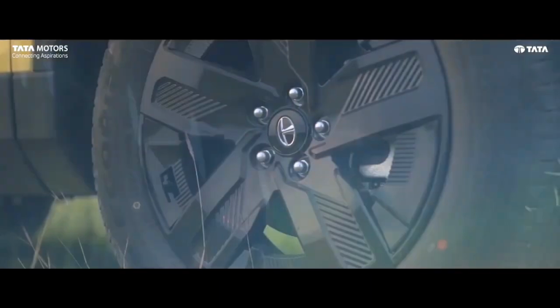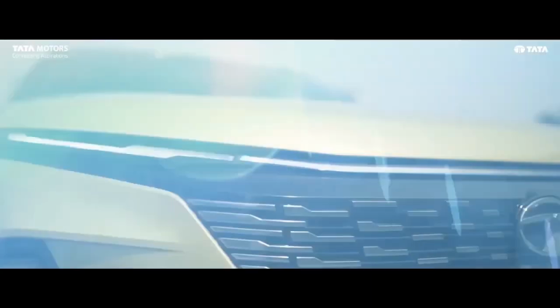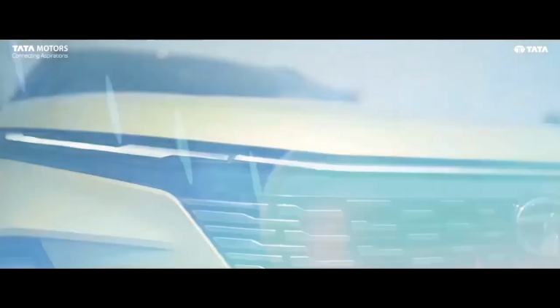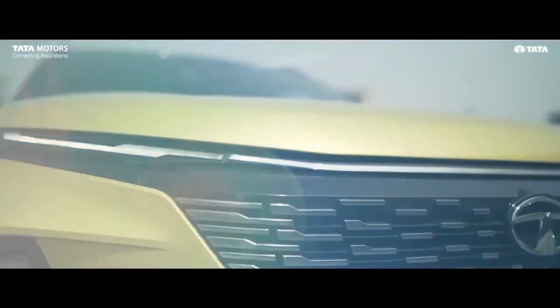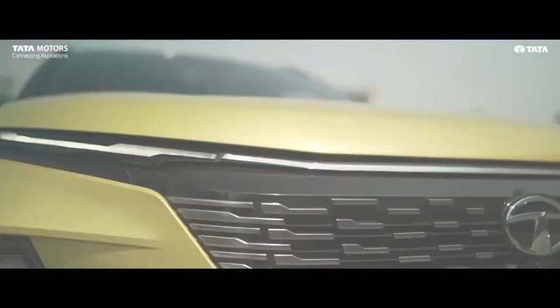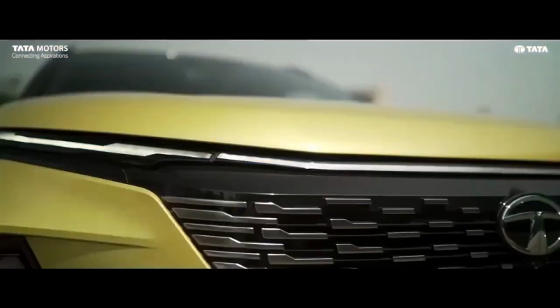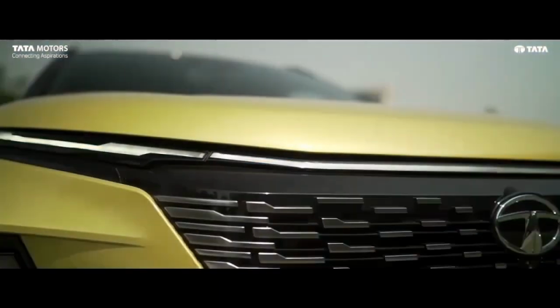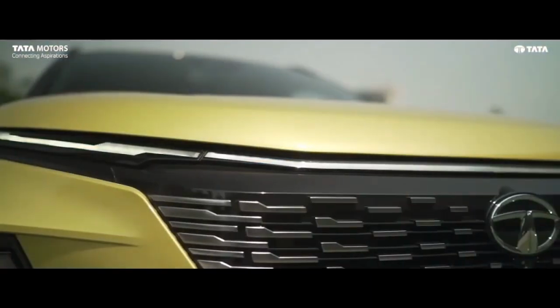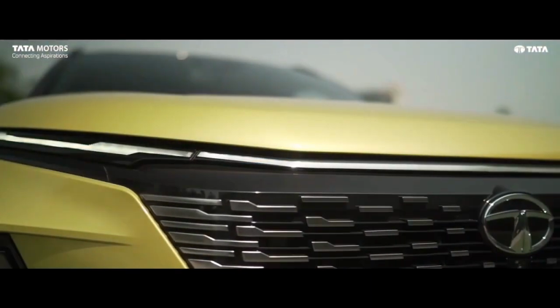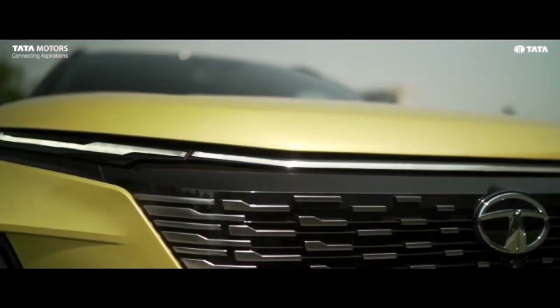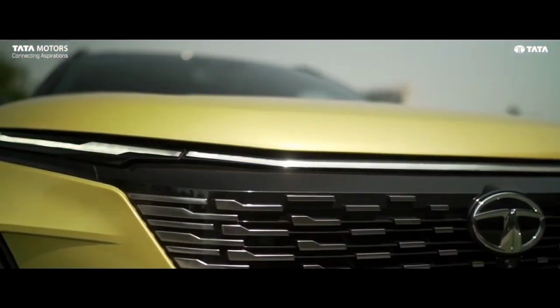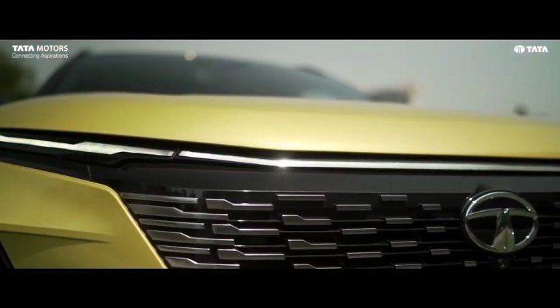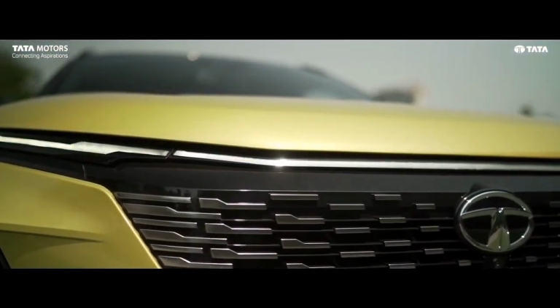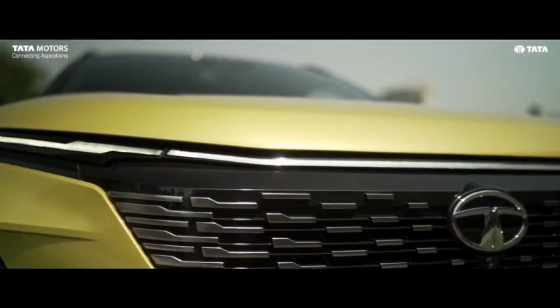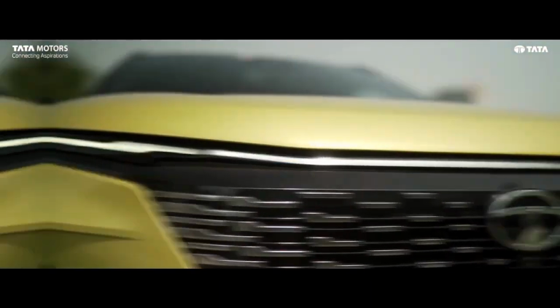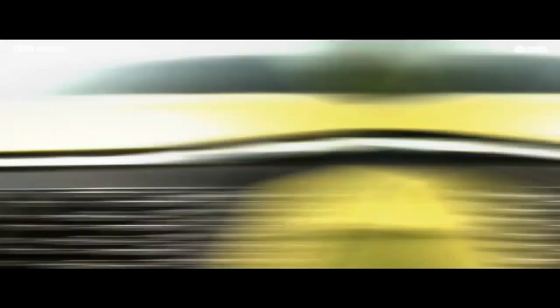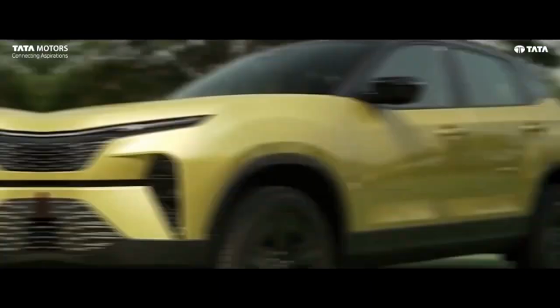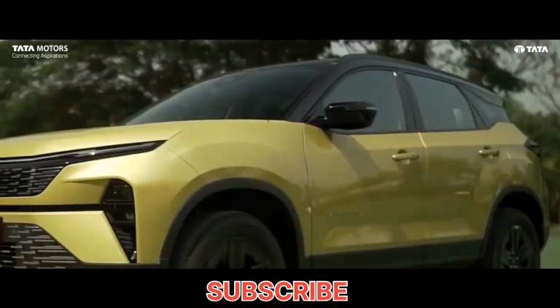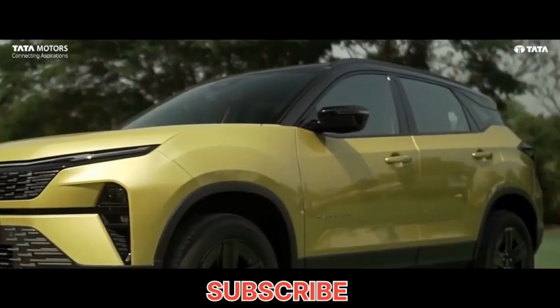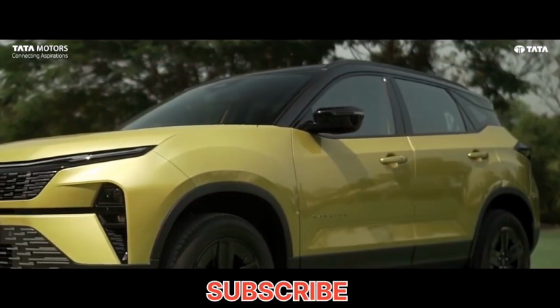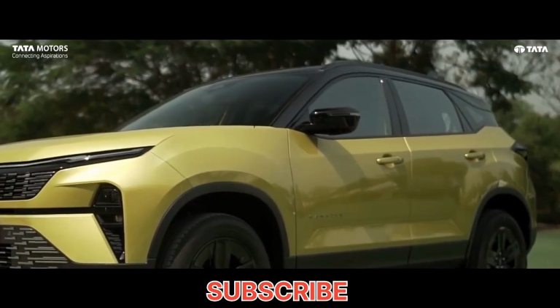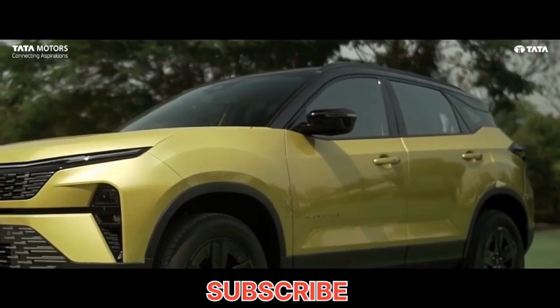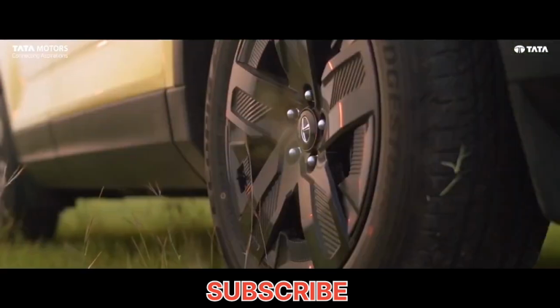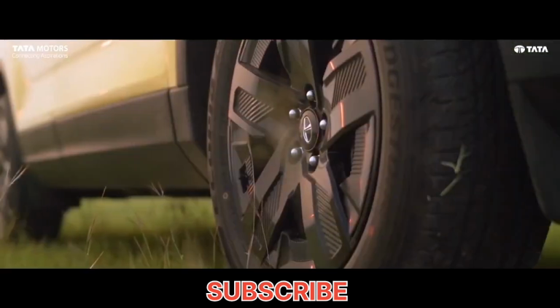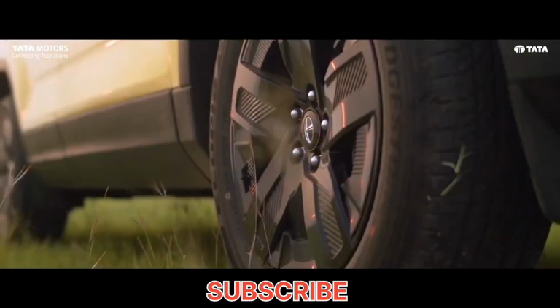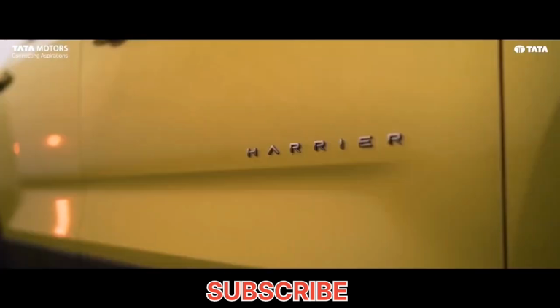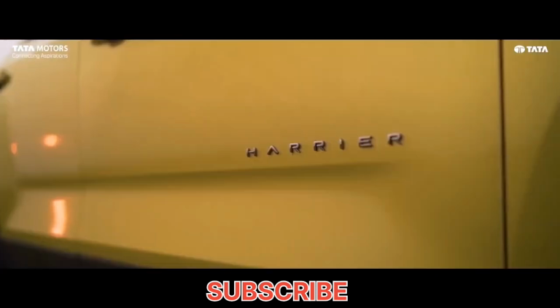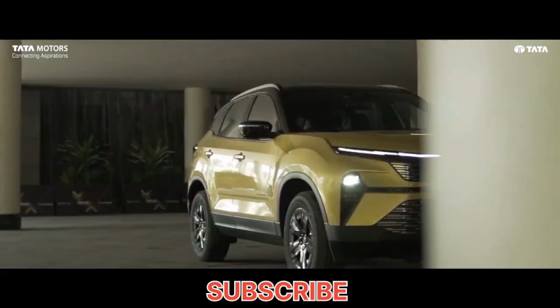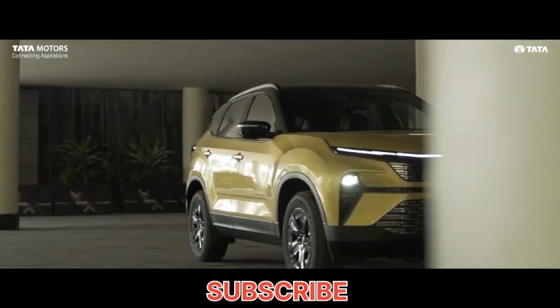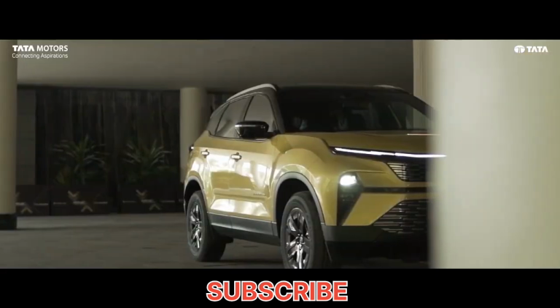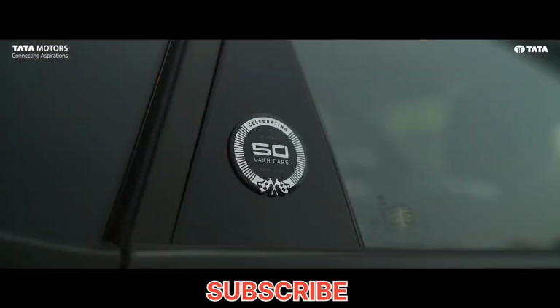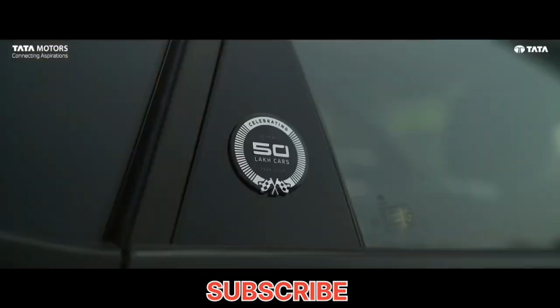Take a moment to subscribe to this channel and like this video, as I bring interesting automobile content here.